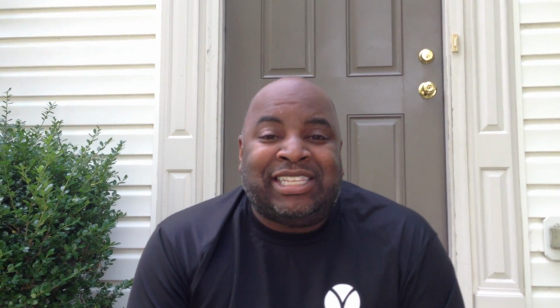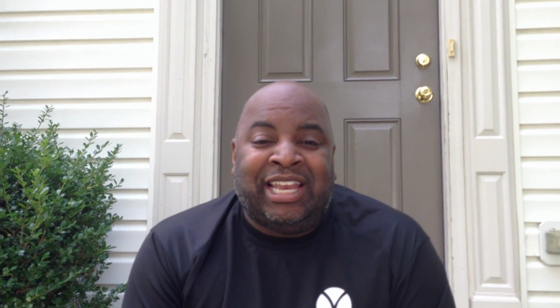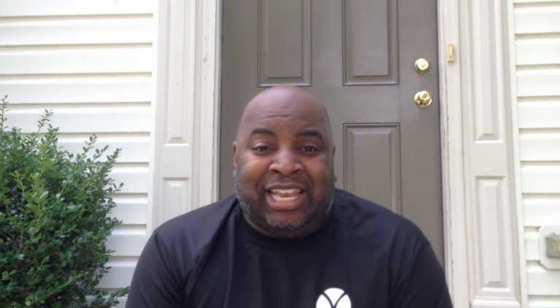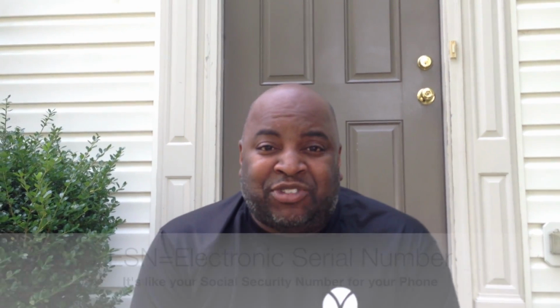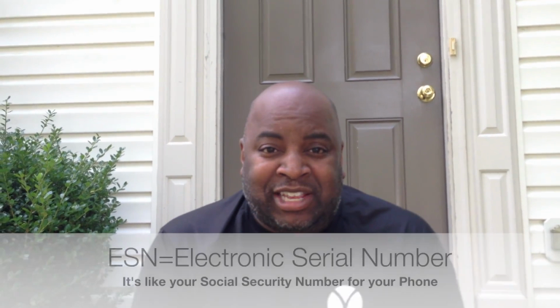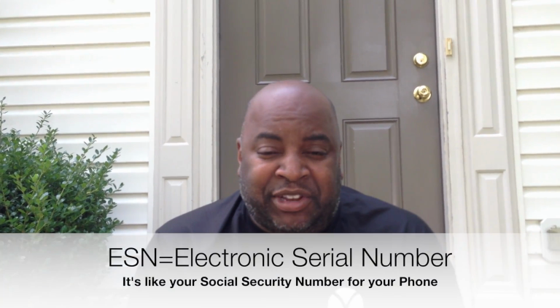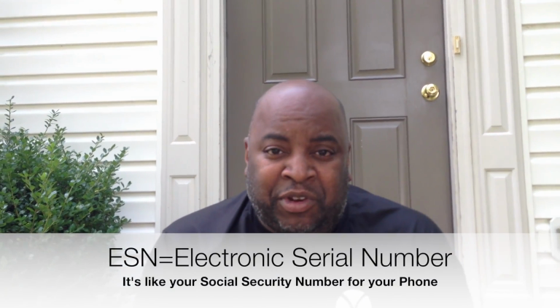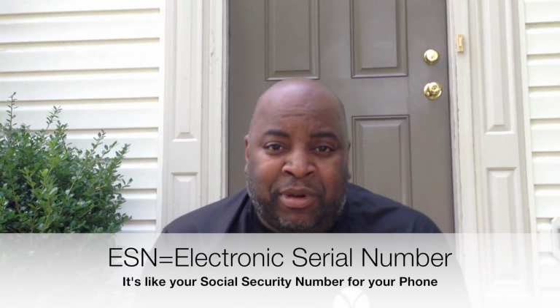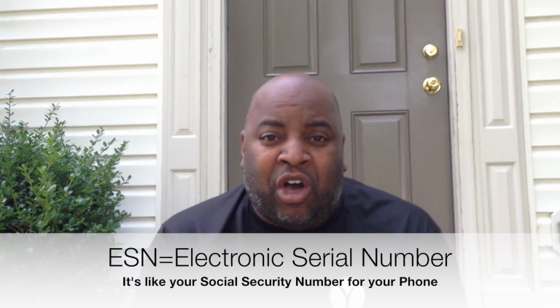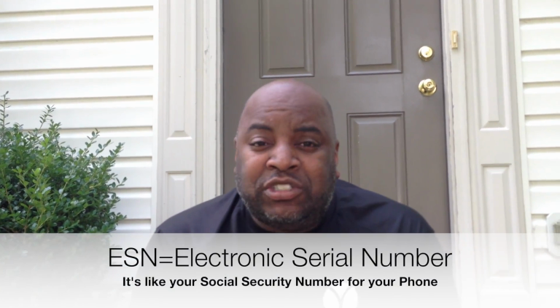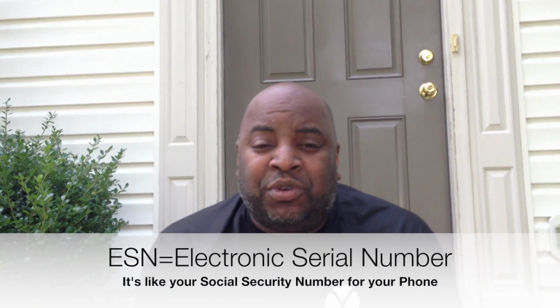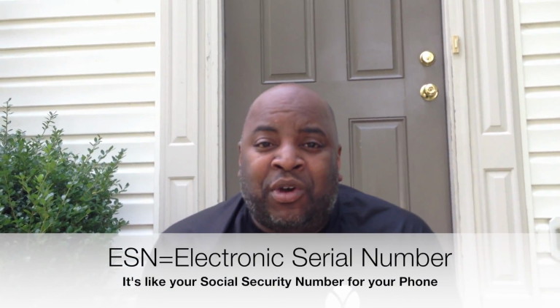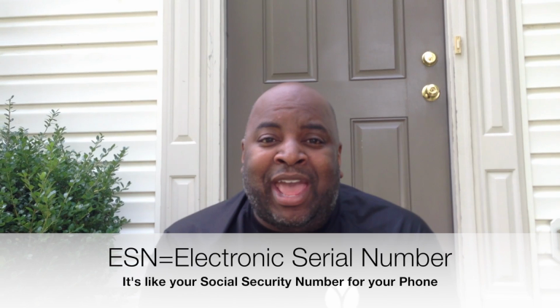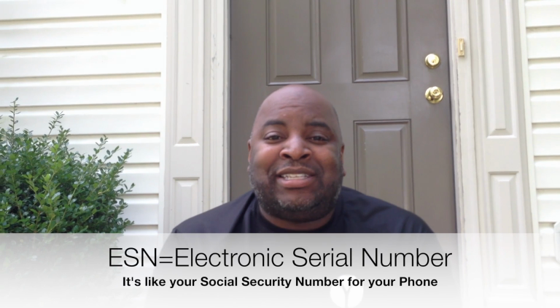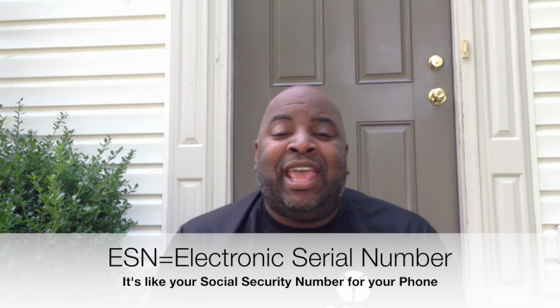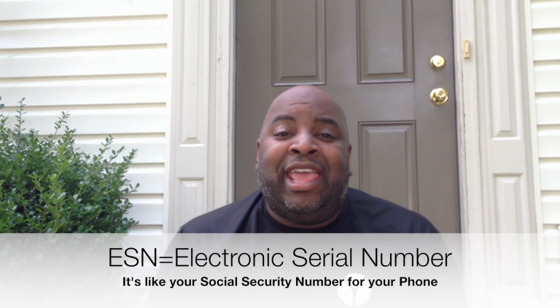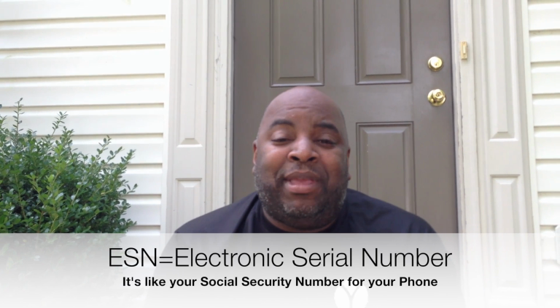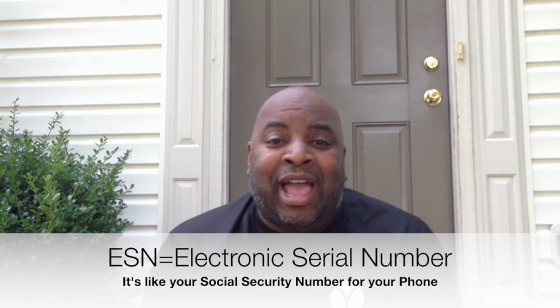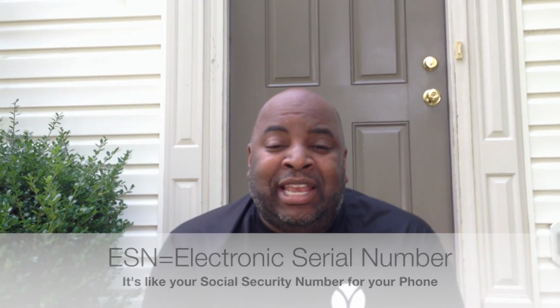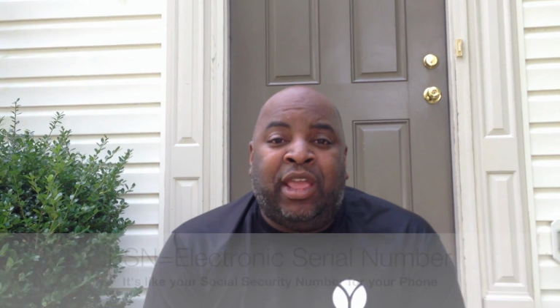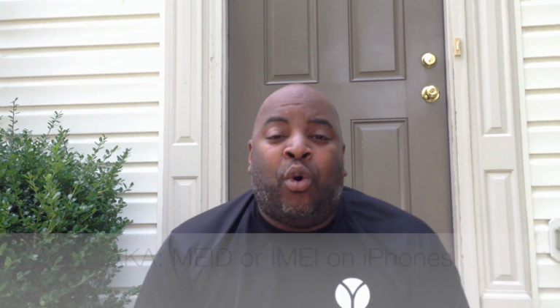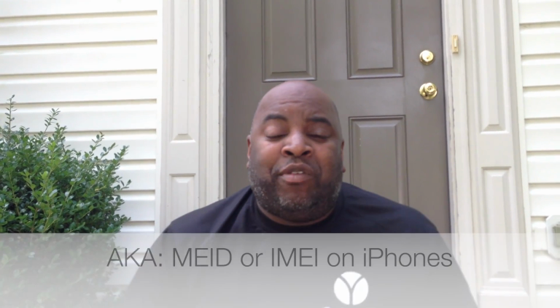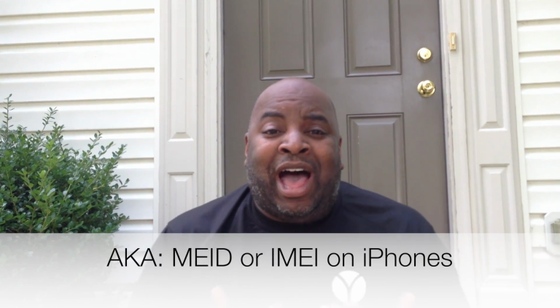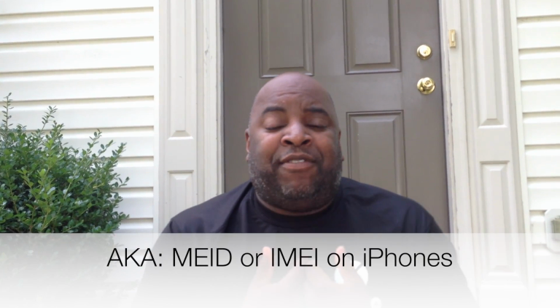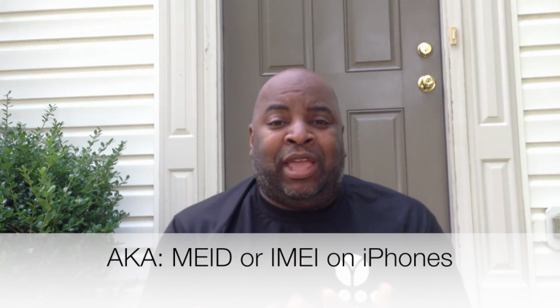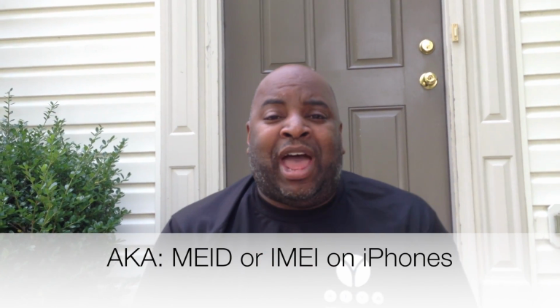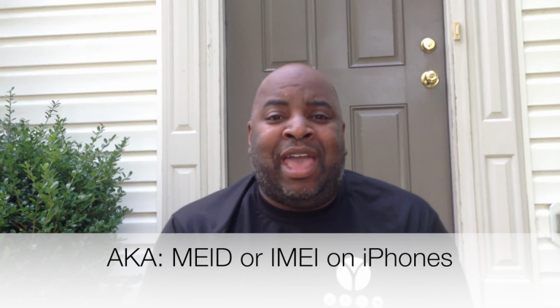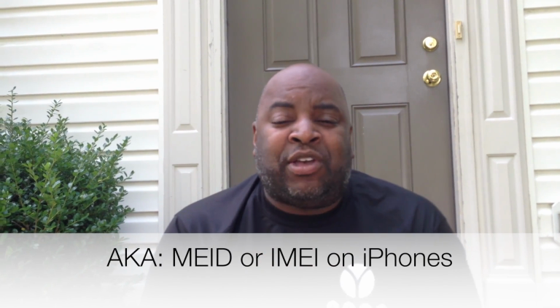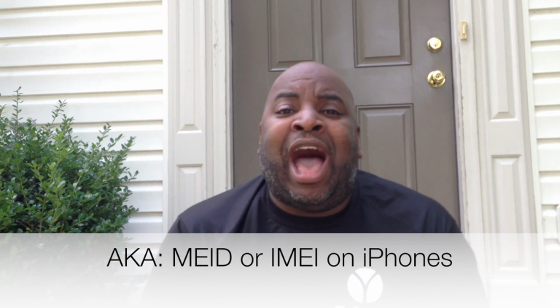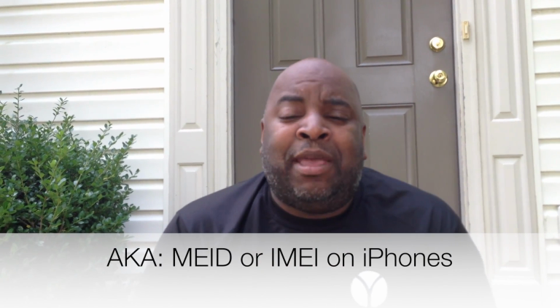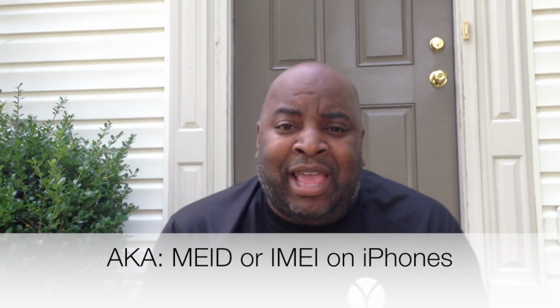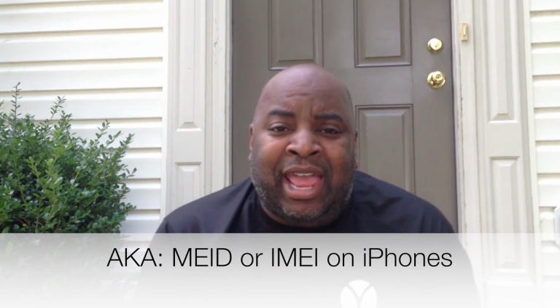ESN is Electronic Serial Number. It's also known as MEID, or on the iPhone like what I have, it's called IMEI.